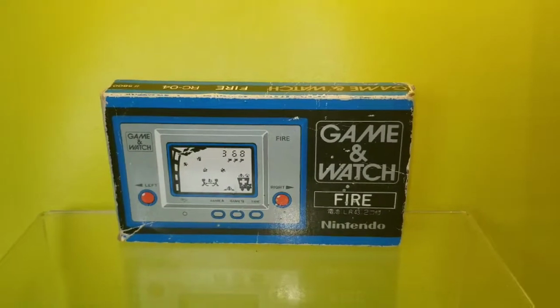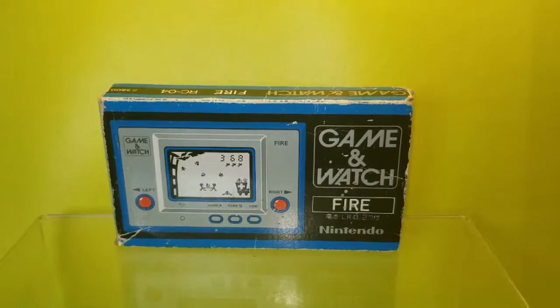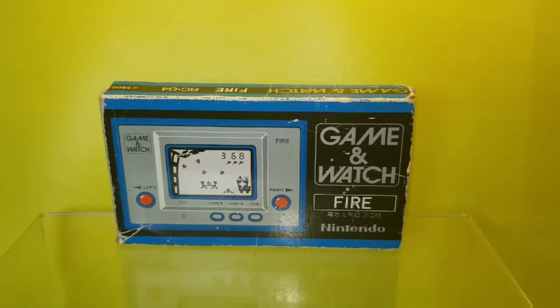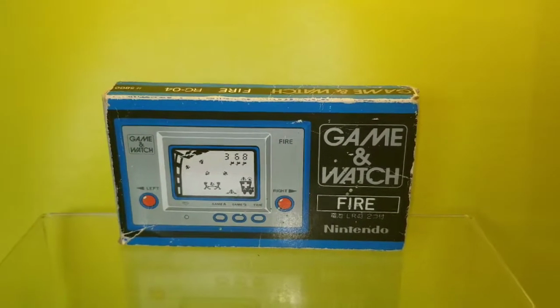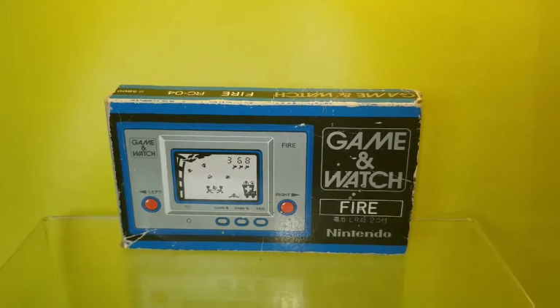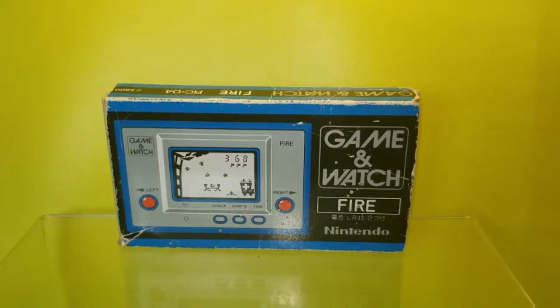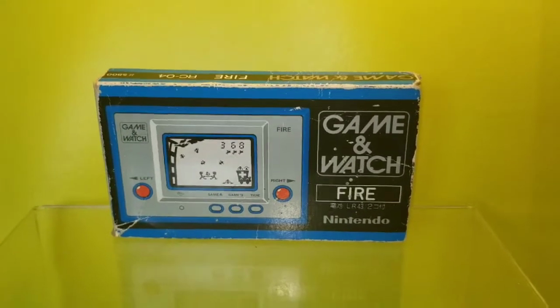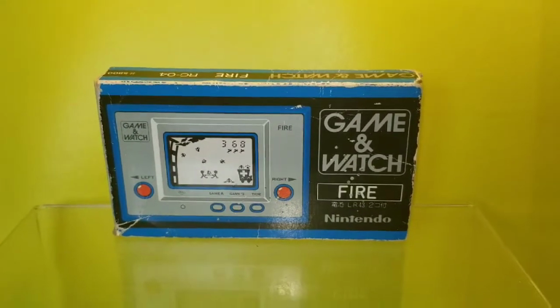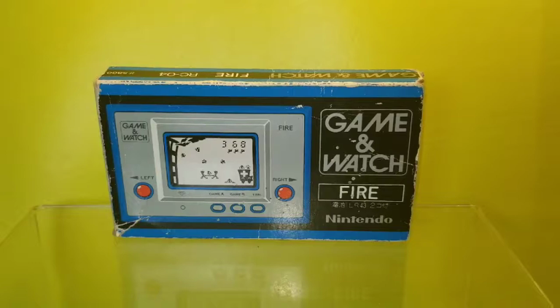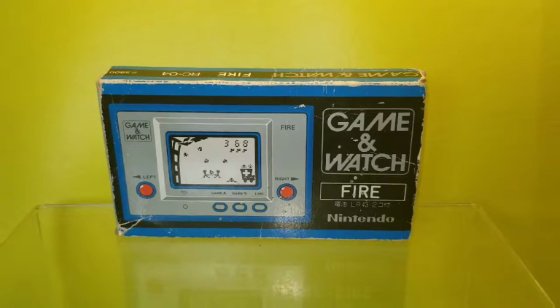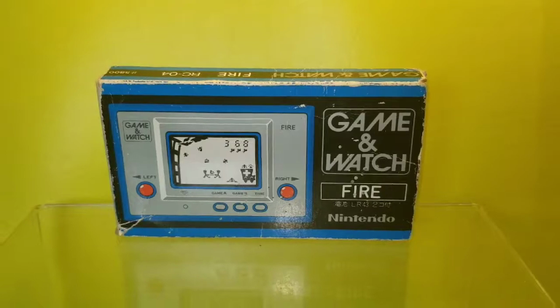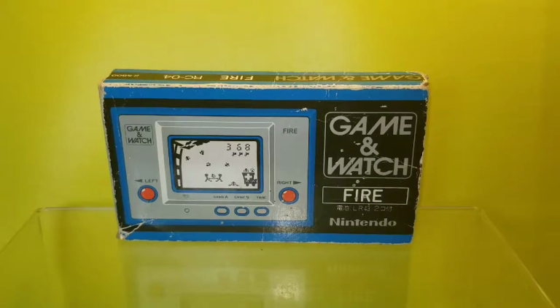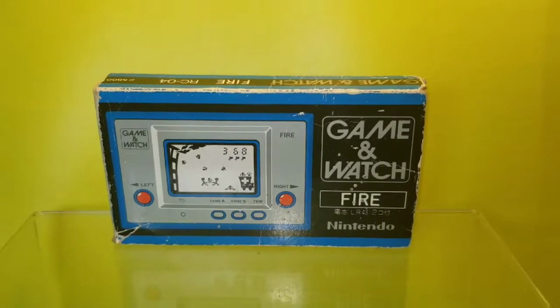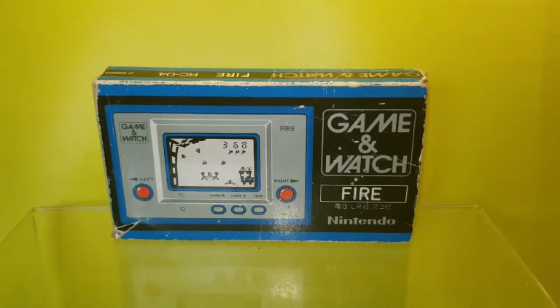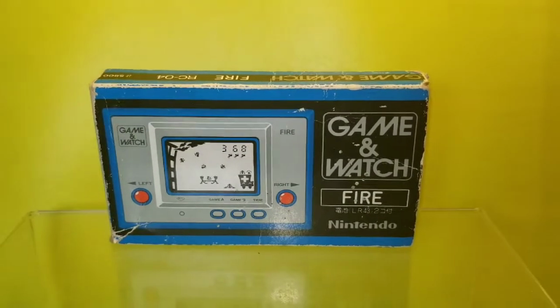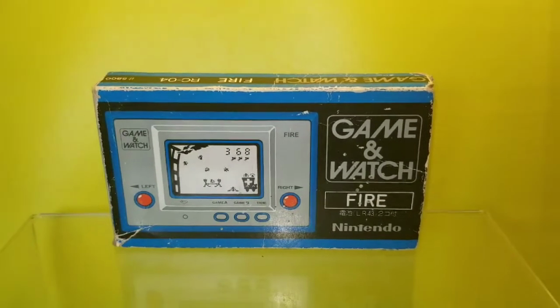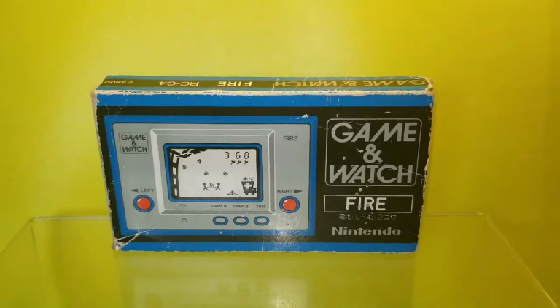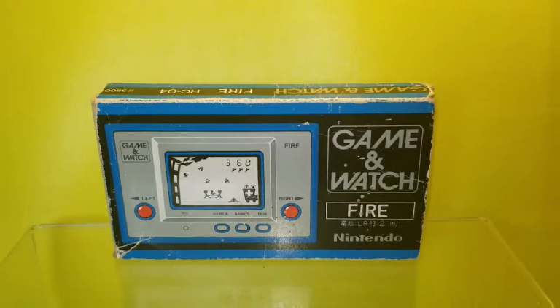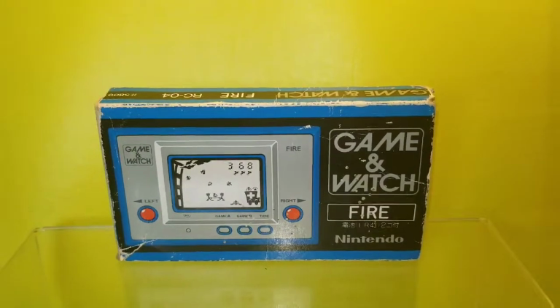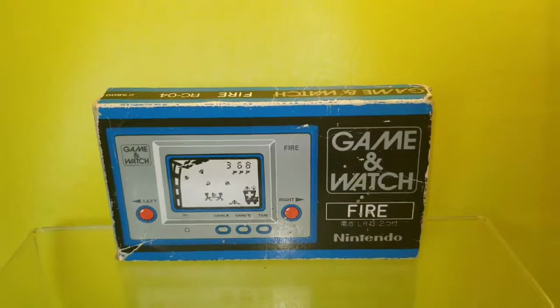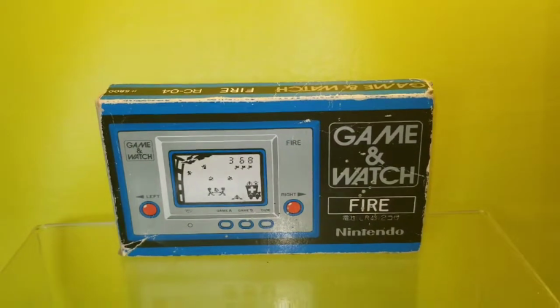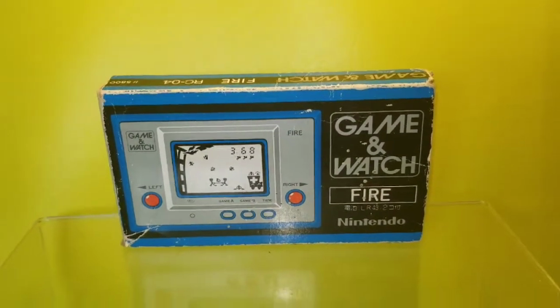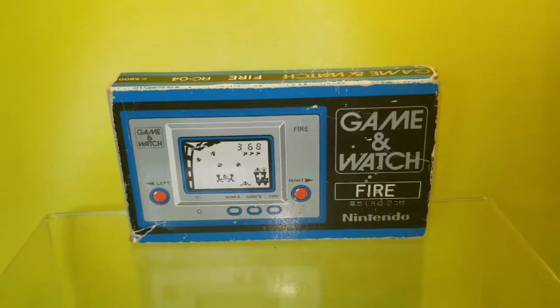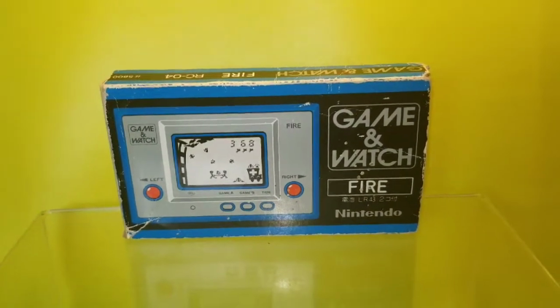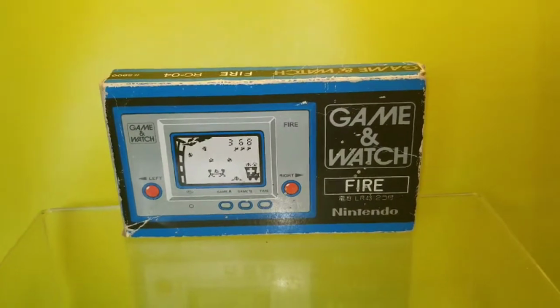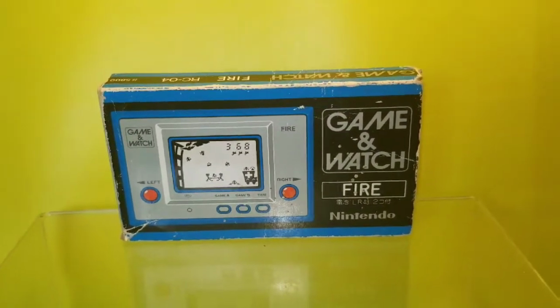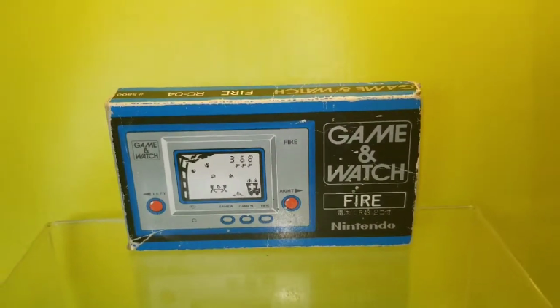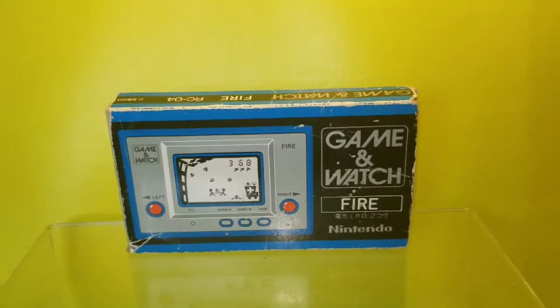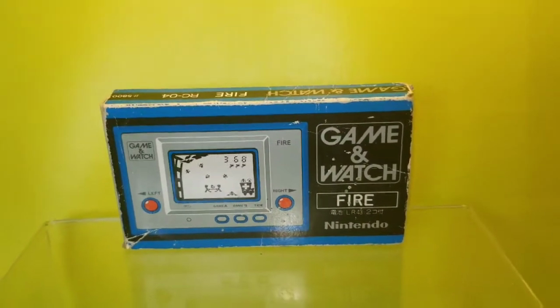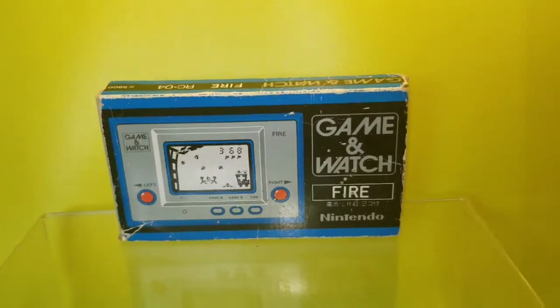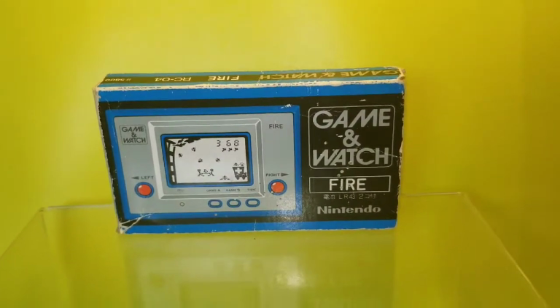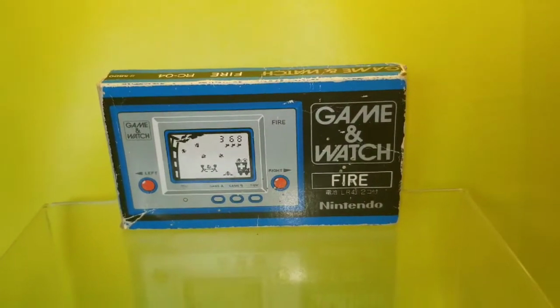So this game is 38 years old. Can you believe that?